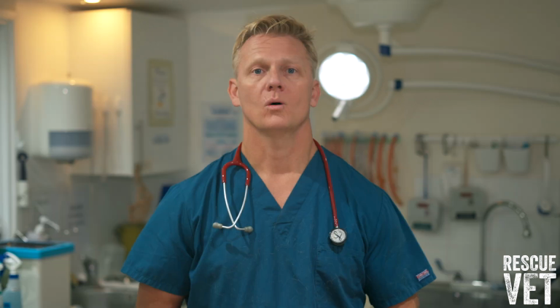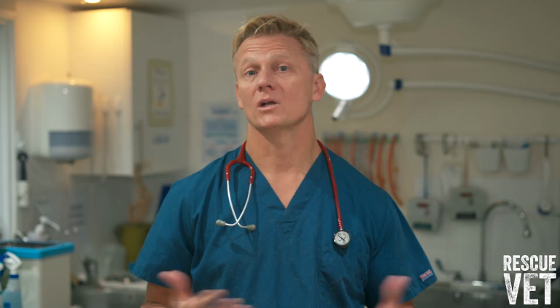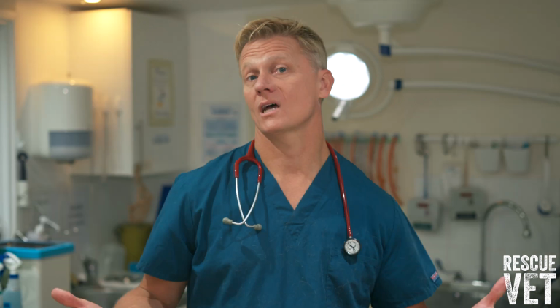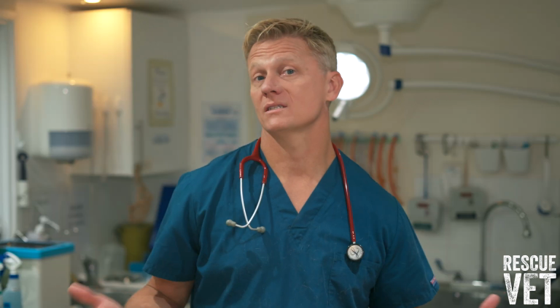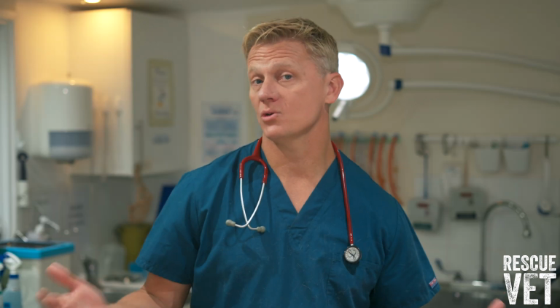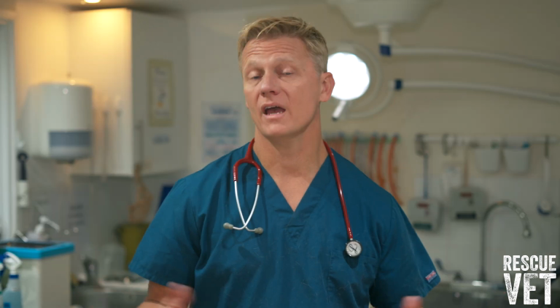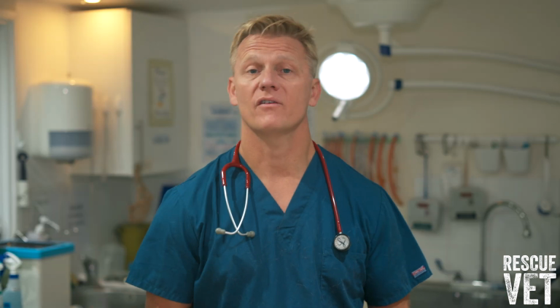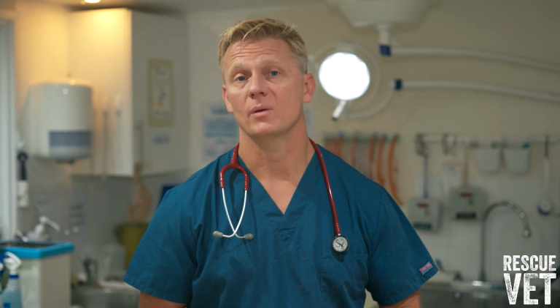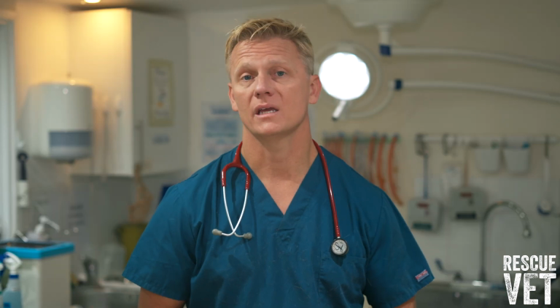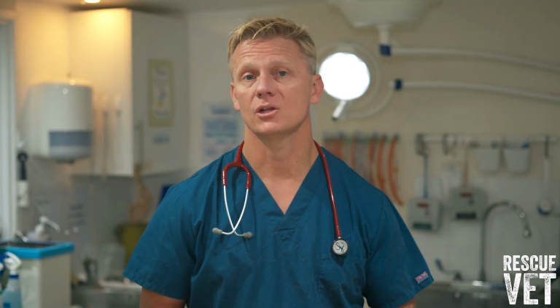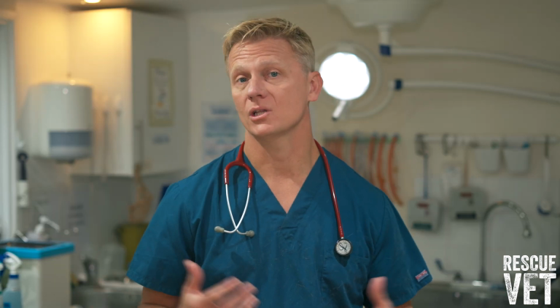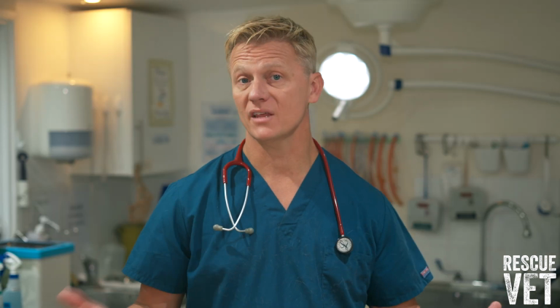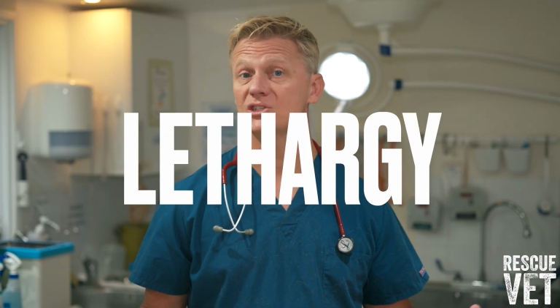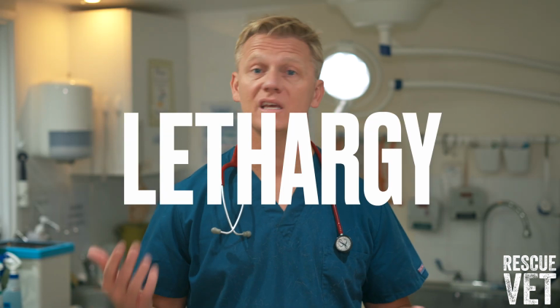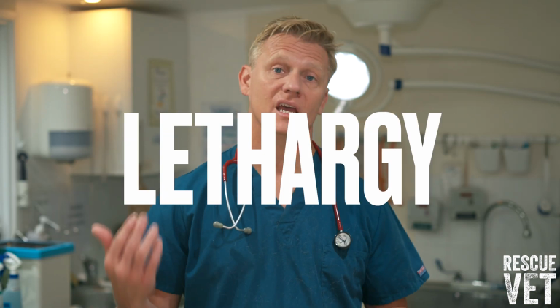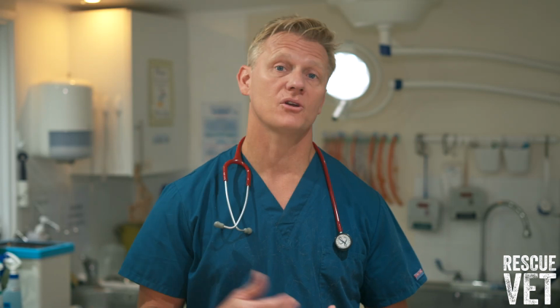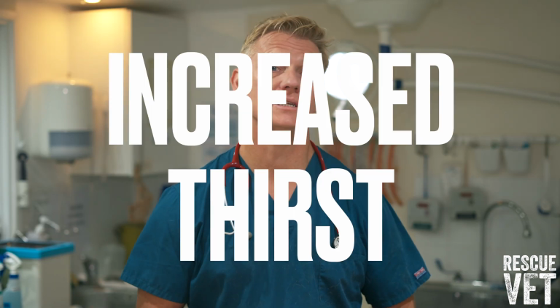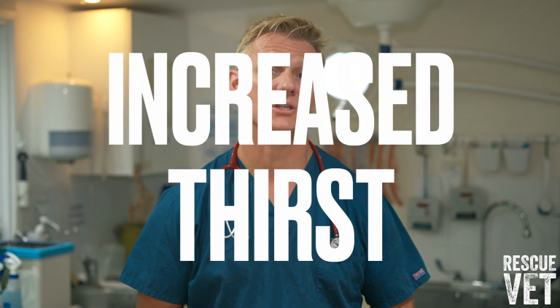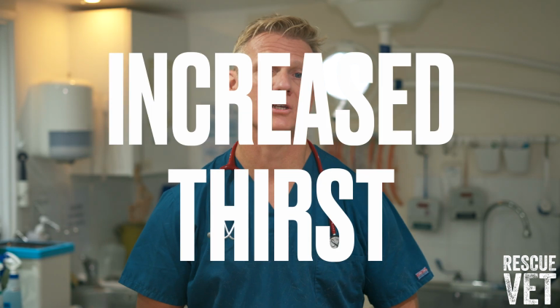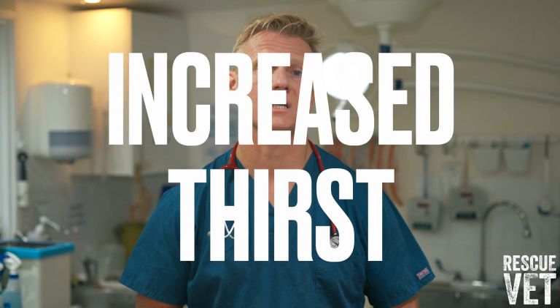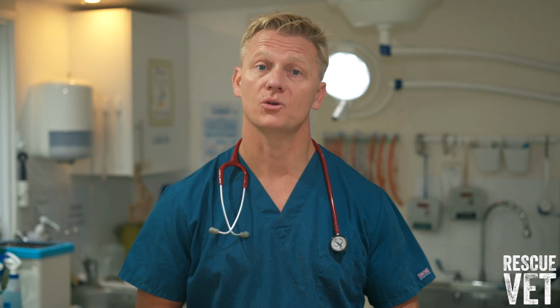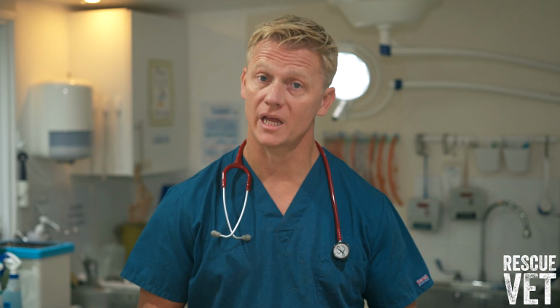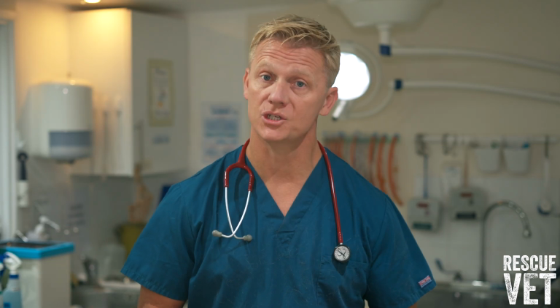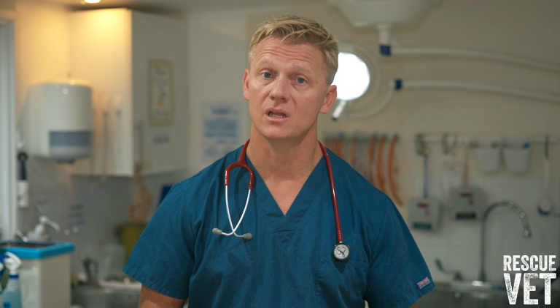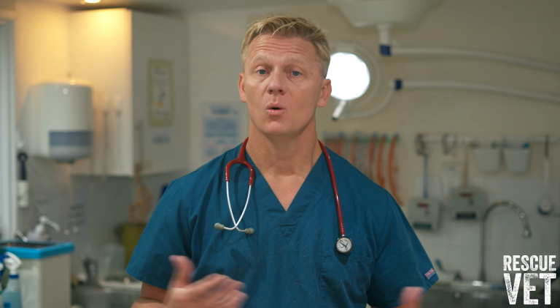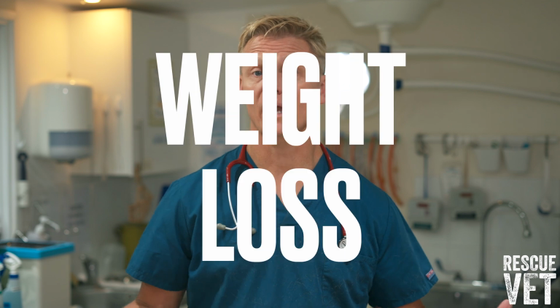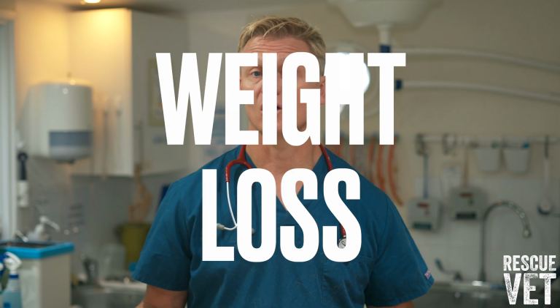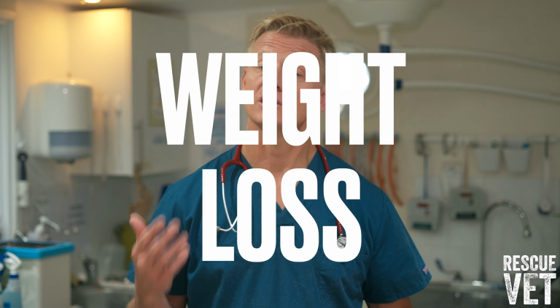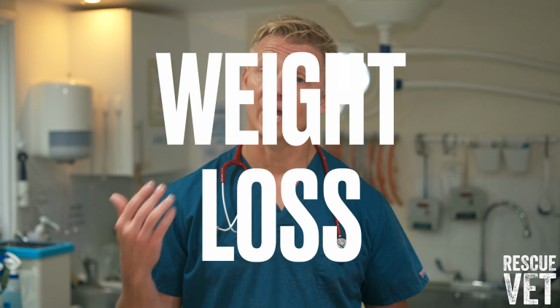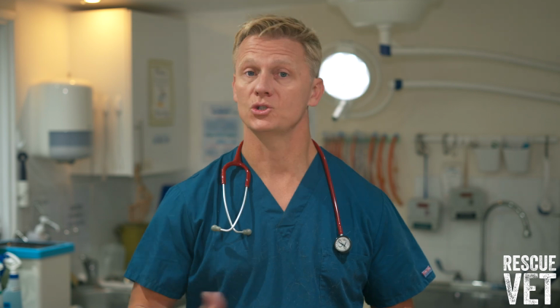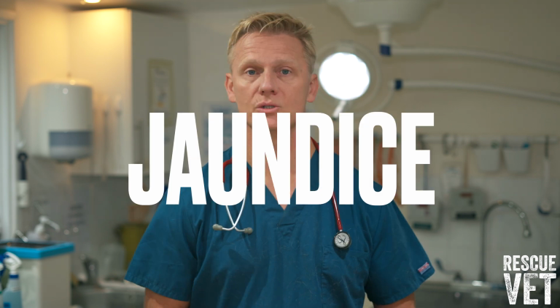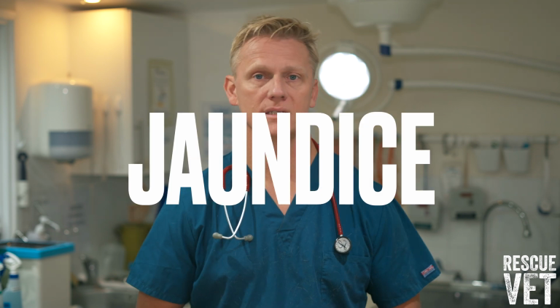Signs of dry FIP can include lethargy, increased thirst and urination, weight loss, and jaundice.